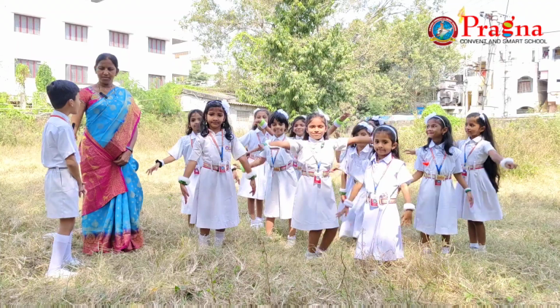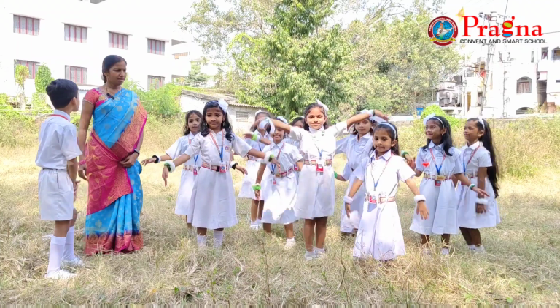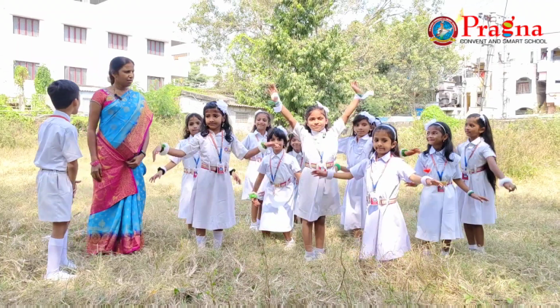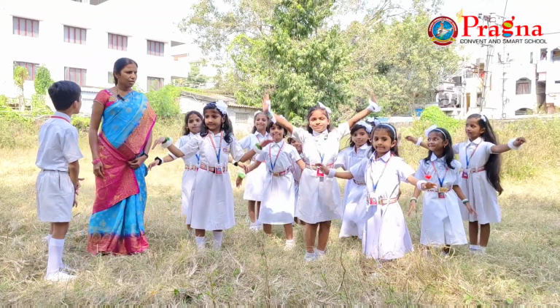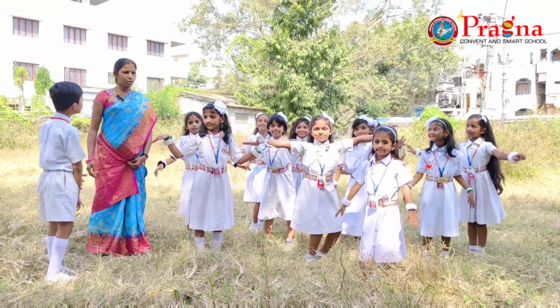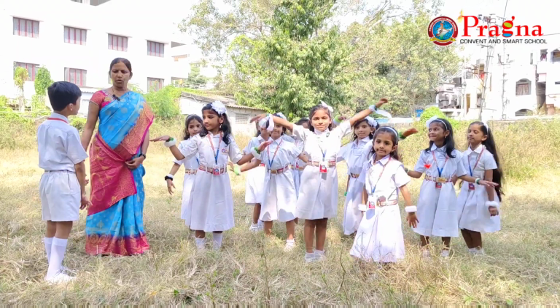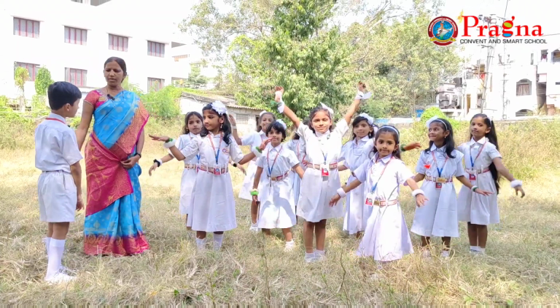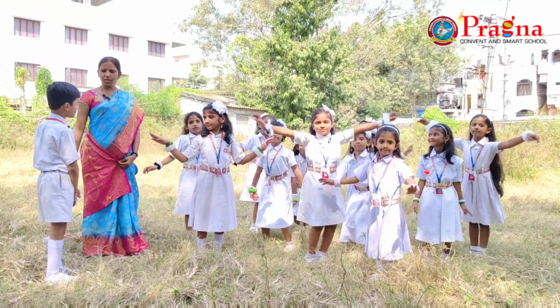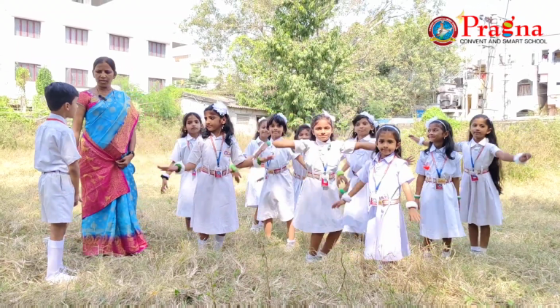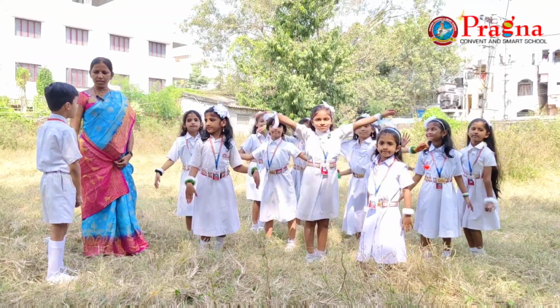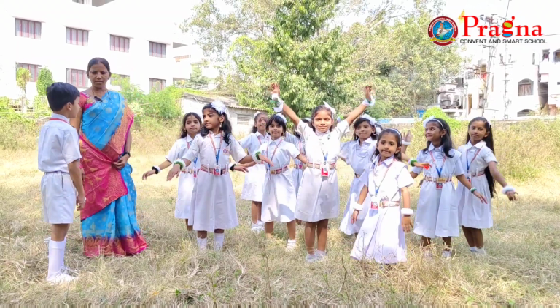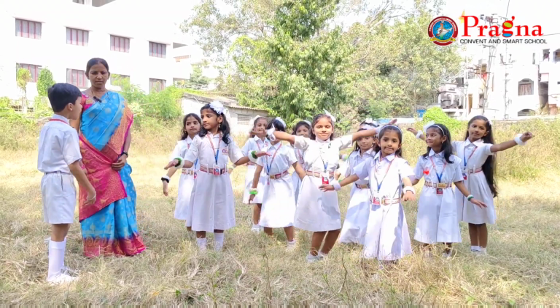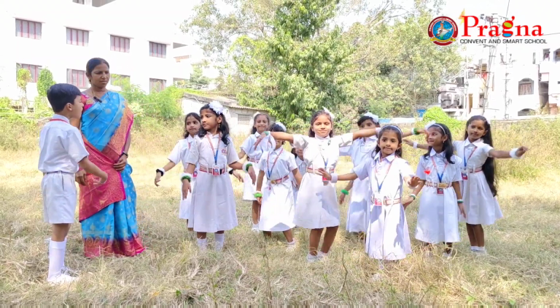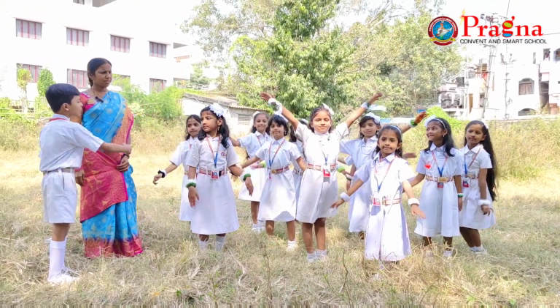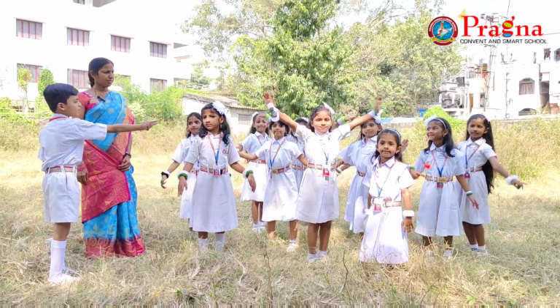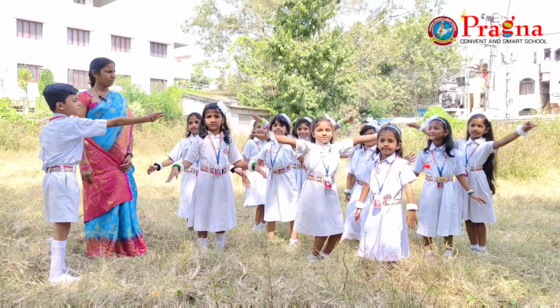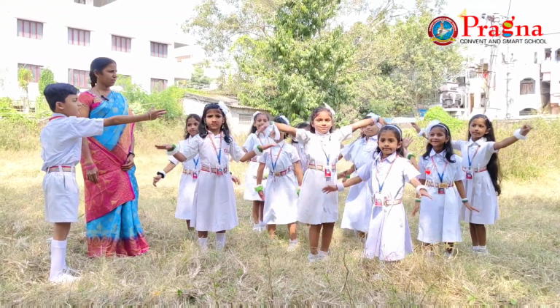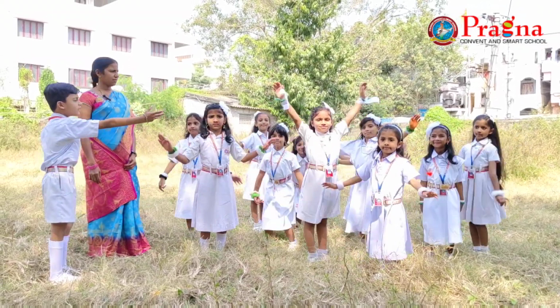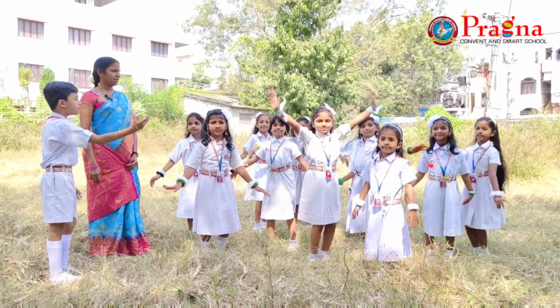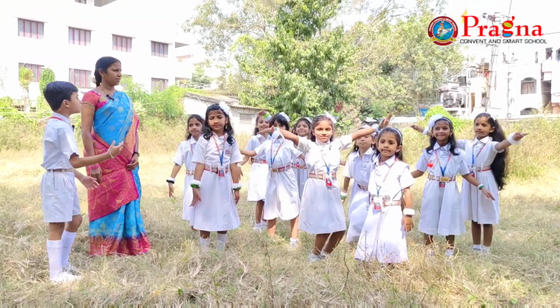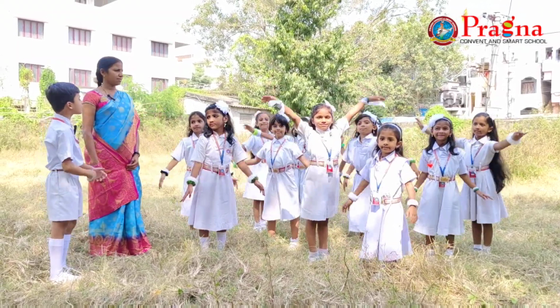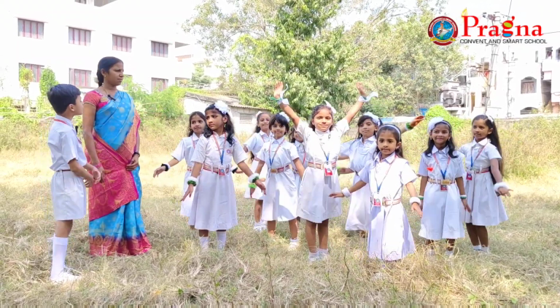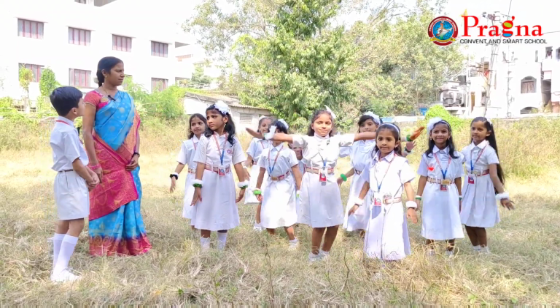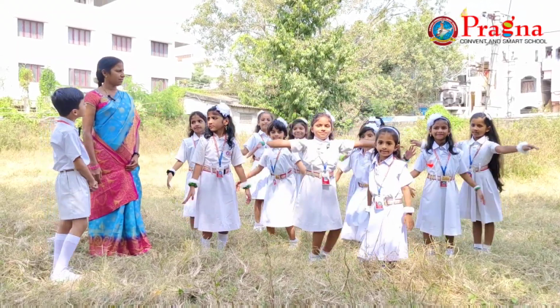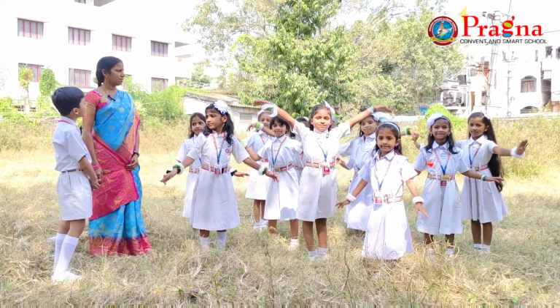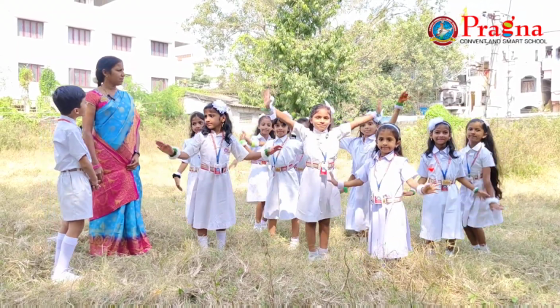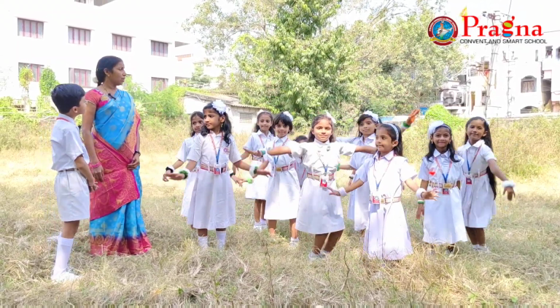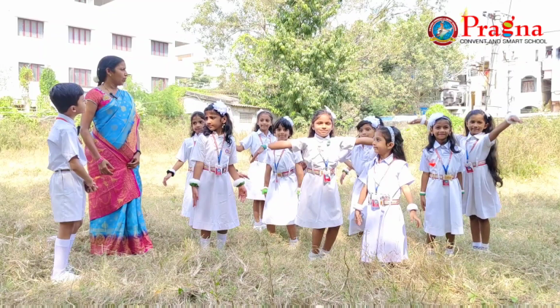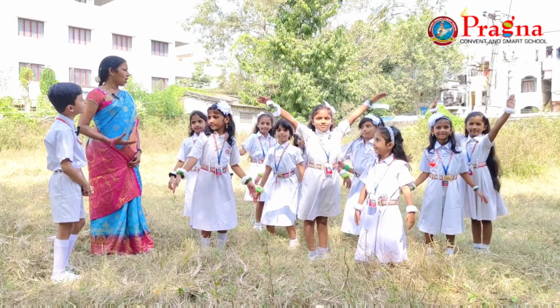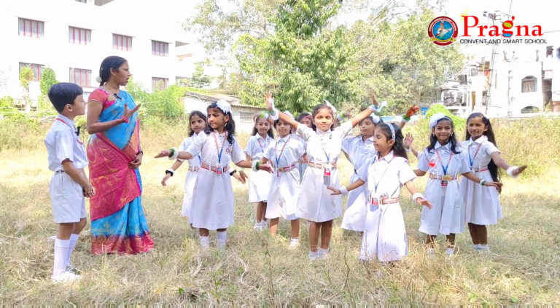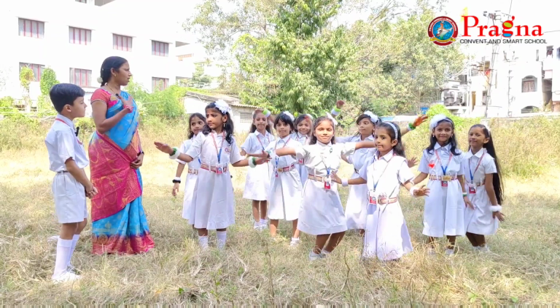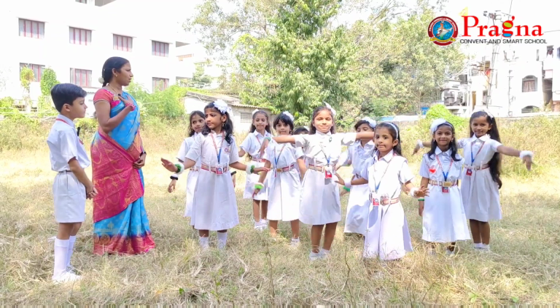Good morning, Rohit. Mom, there are so many boats that are in the garden, ma'am. Wow.